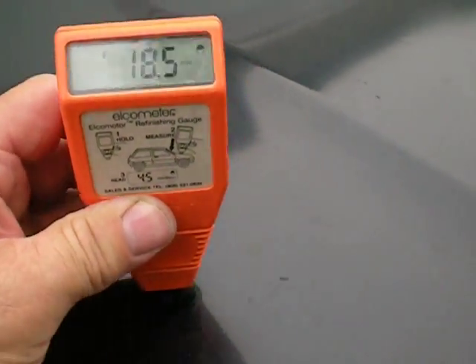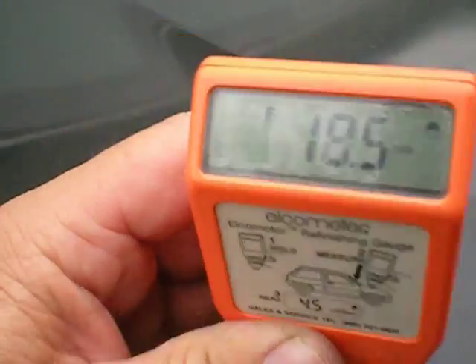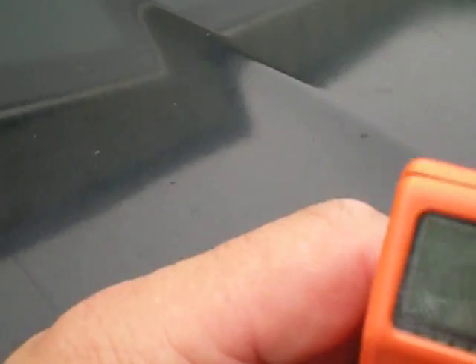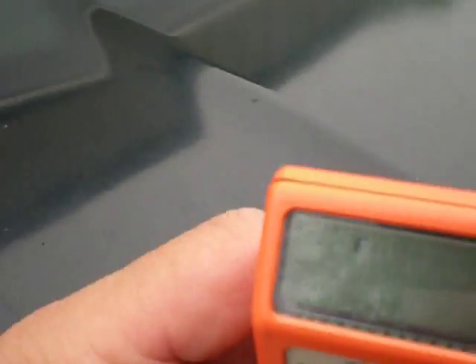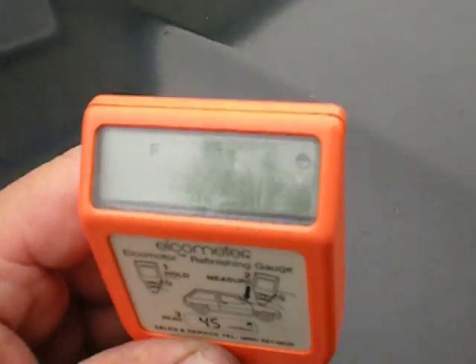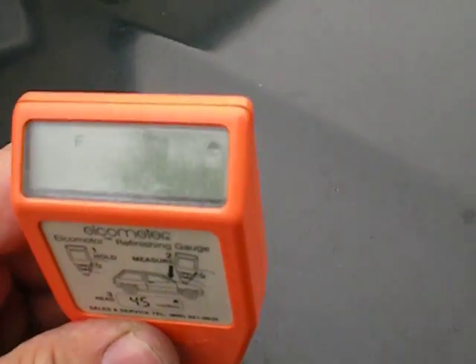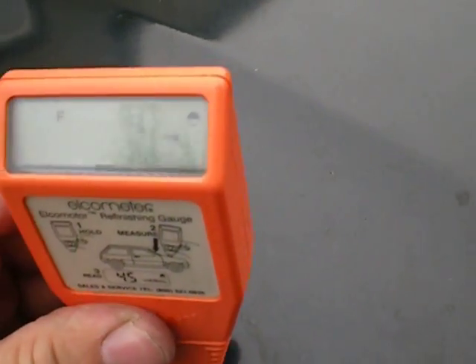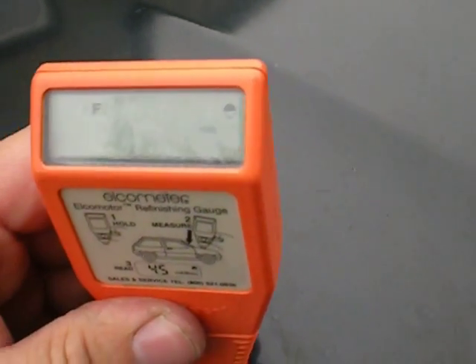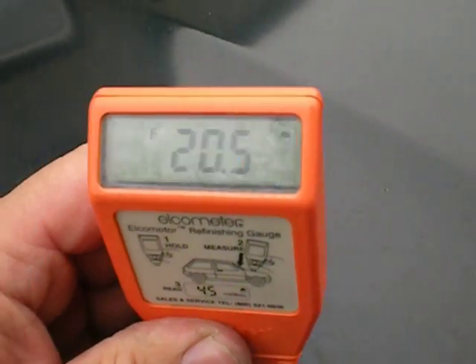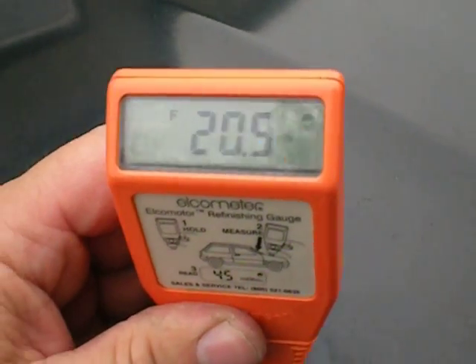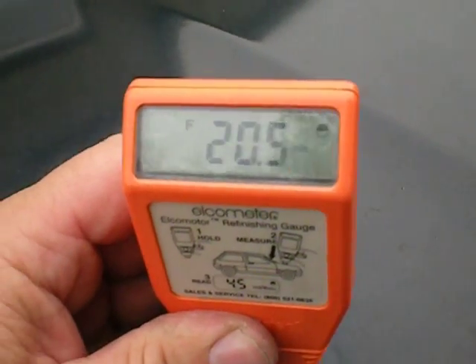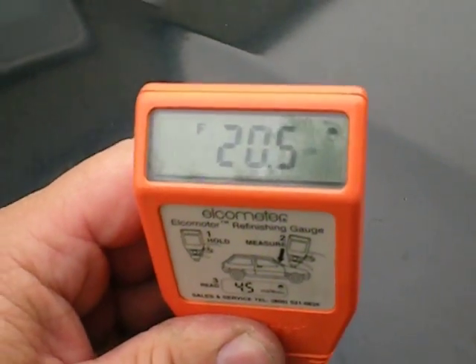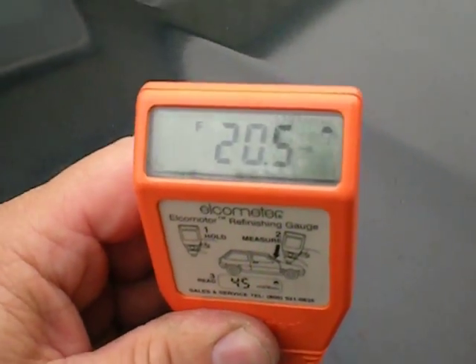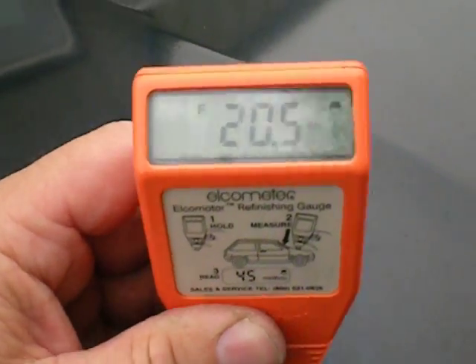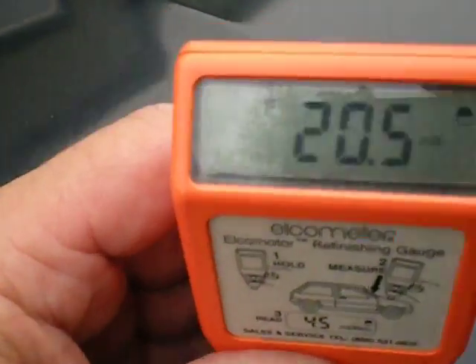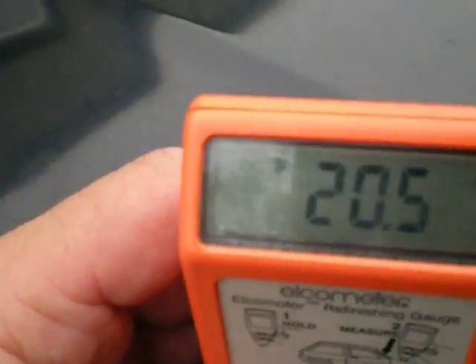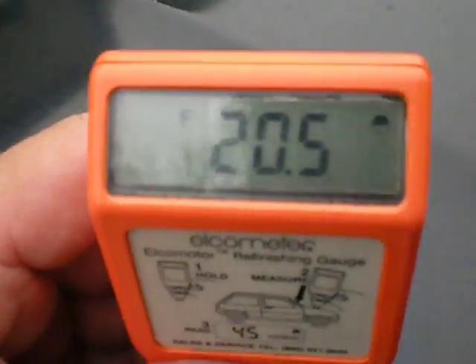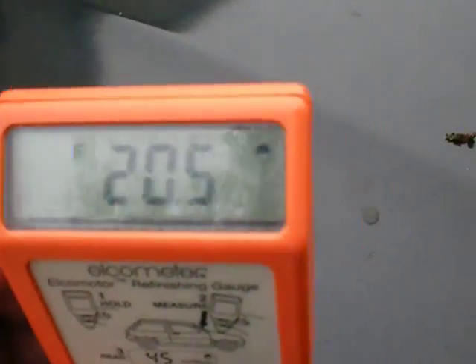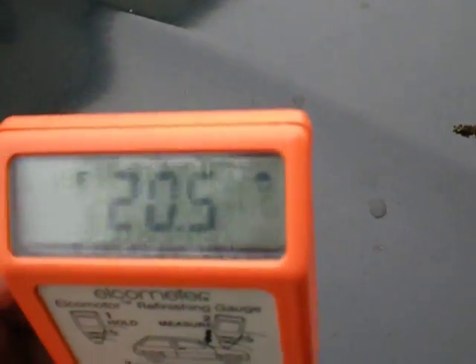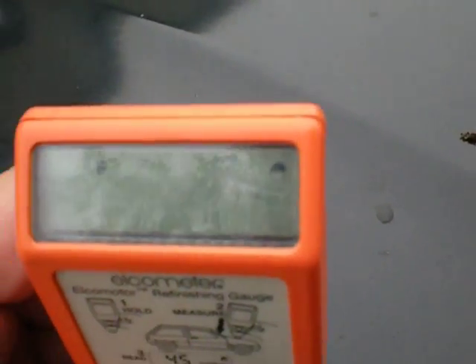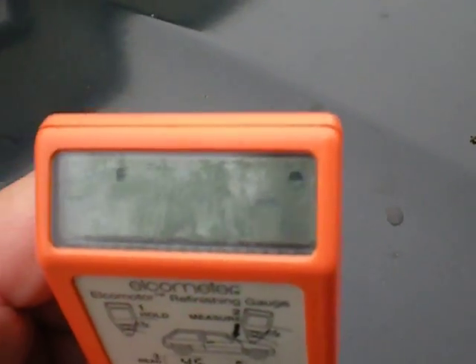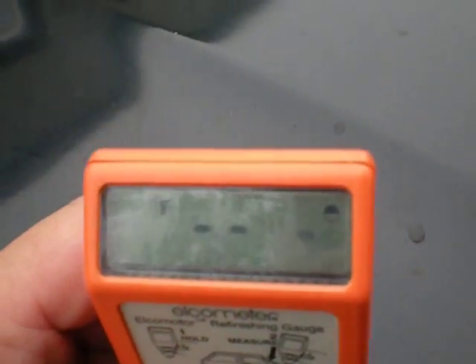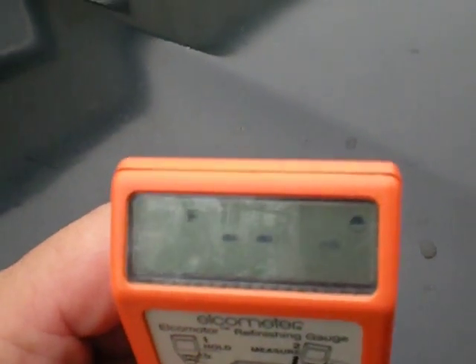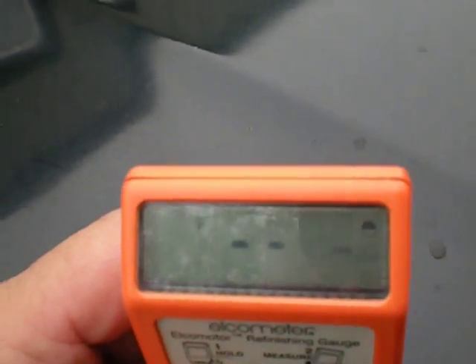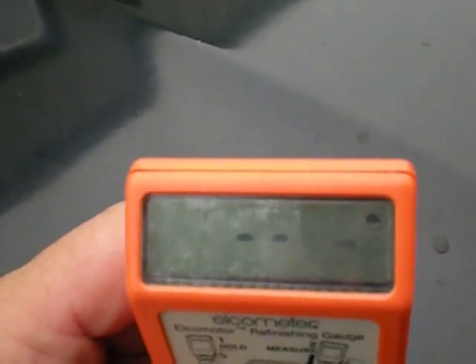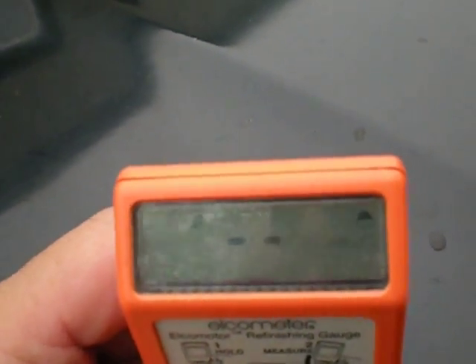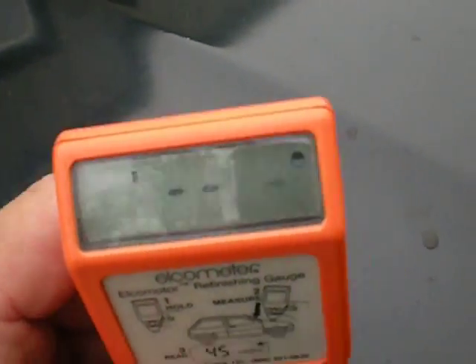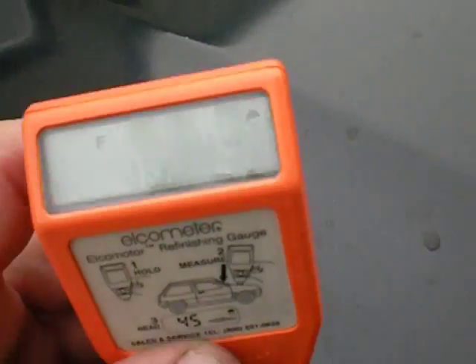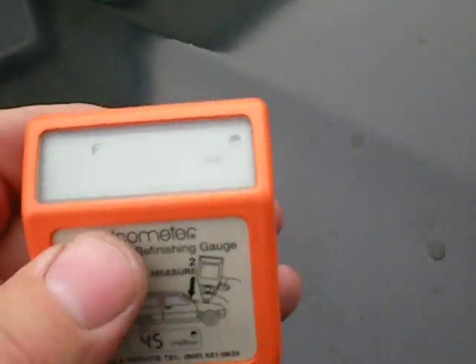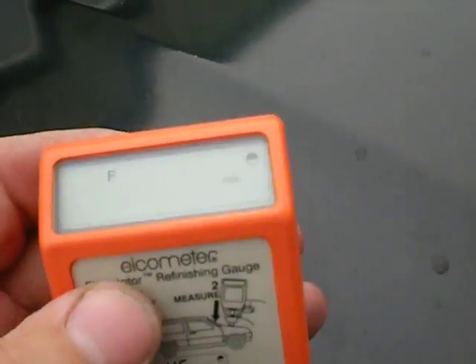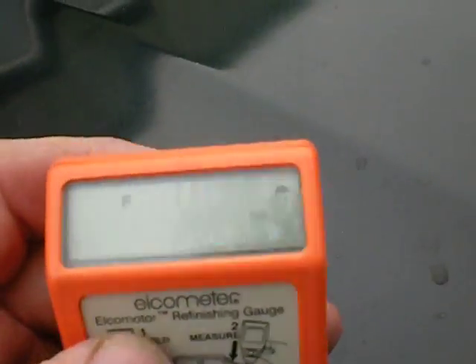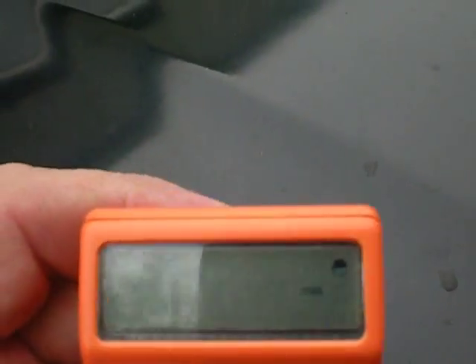Now when you get a big high reading like that, there's probably some work done here — a little bit of bondo, whatever.